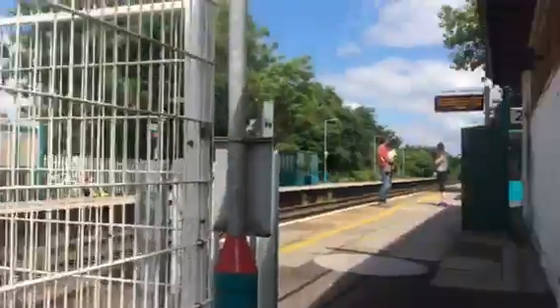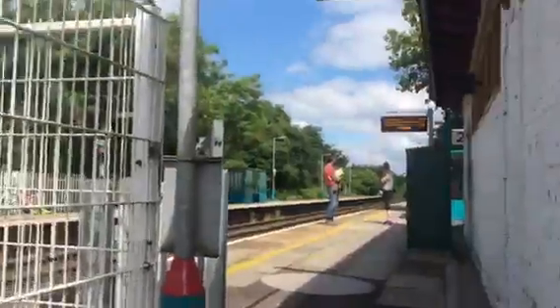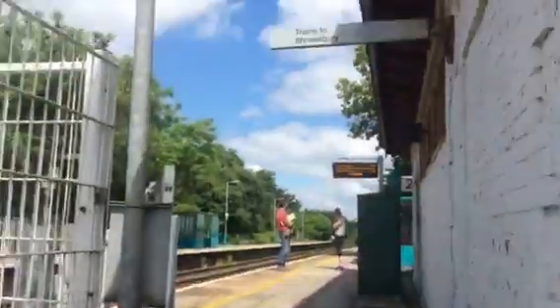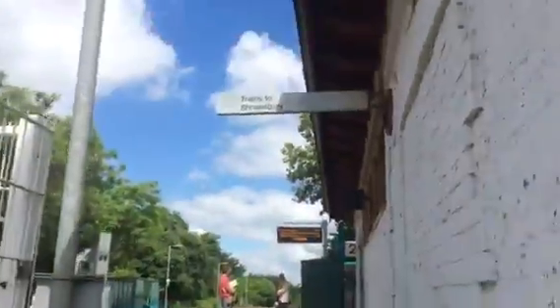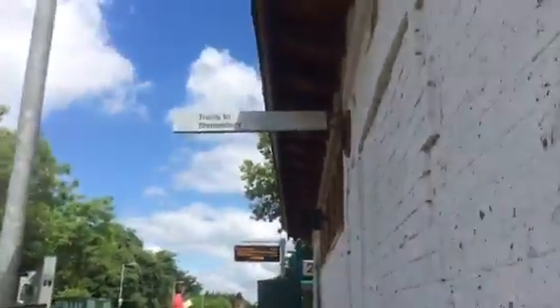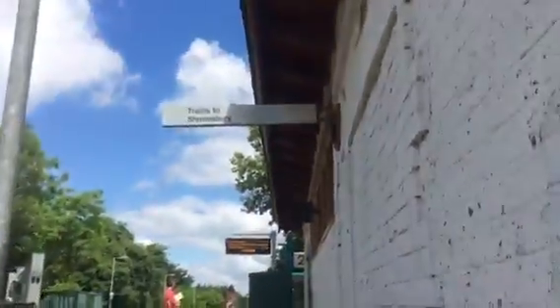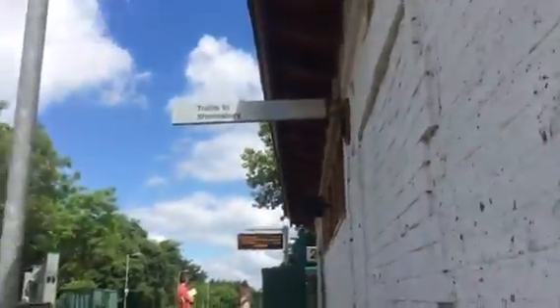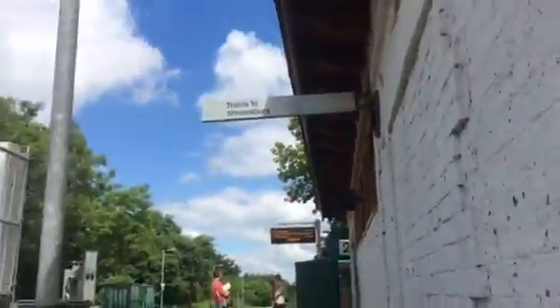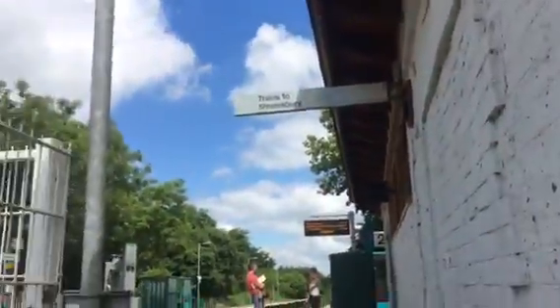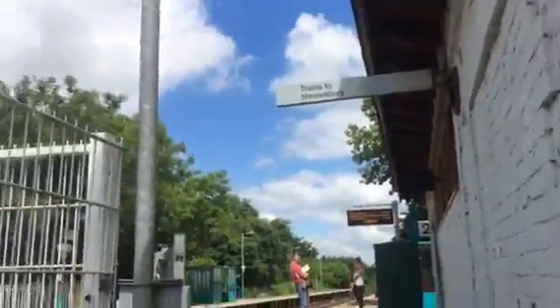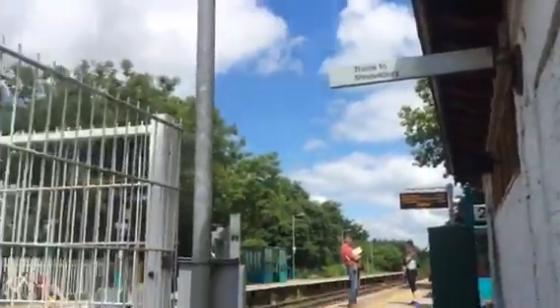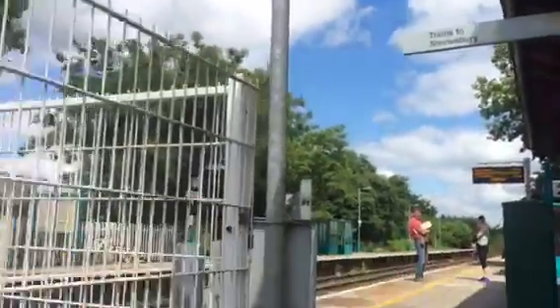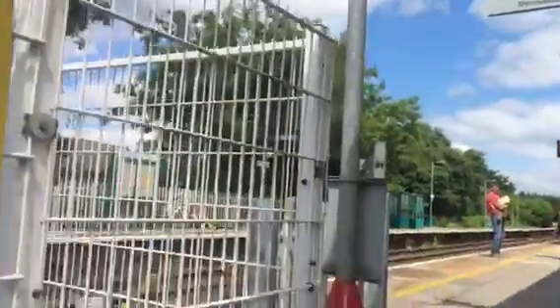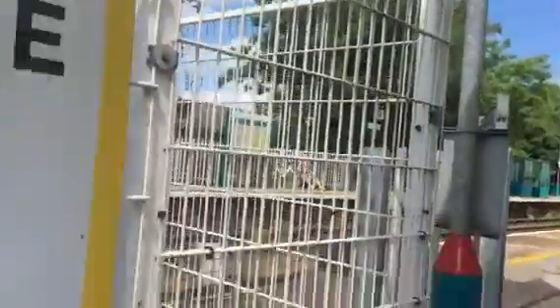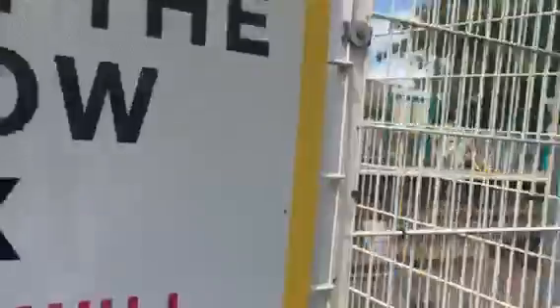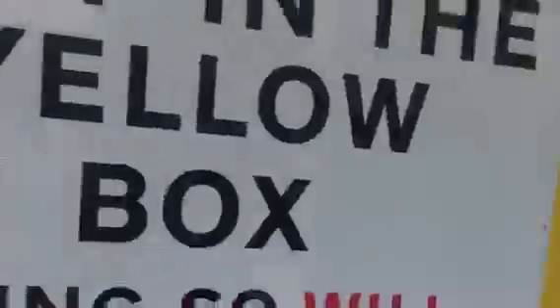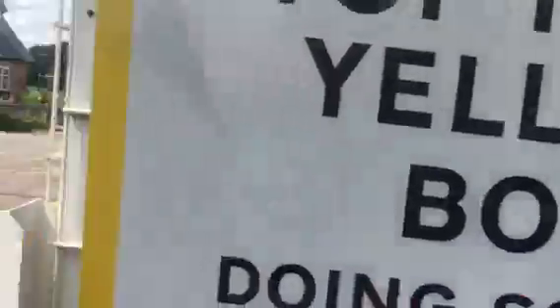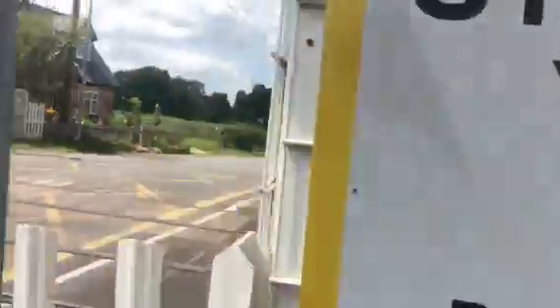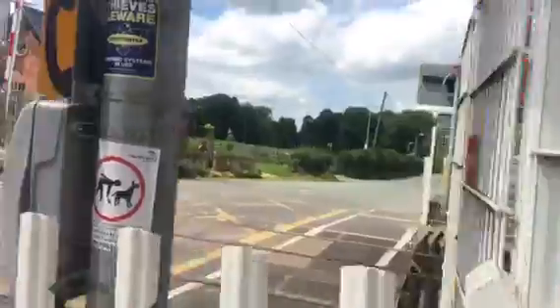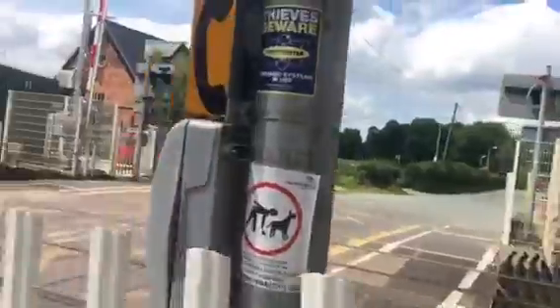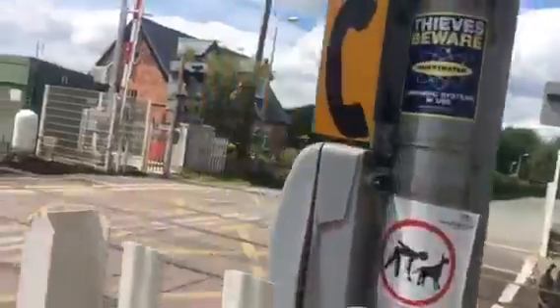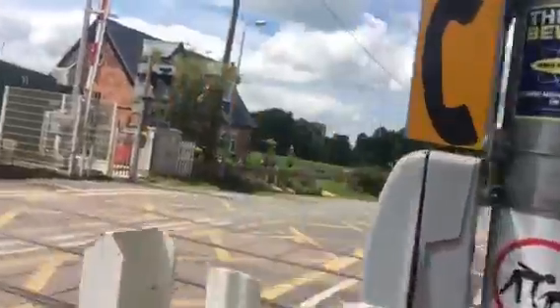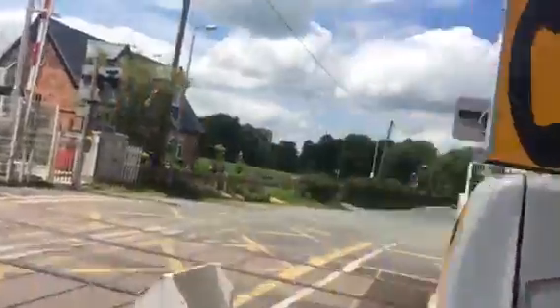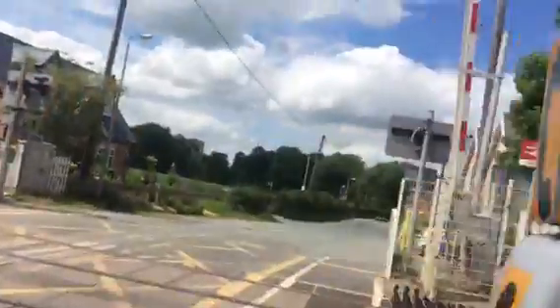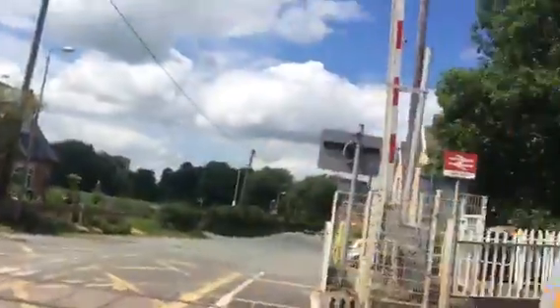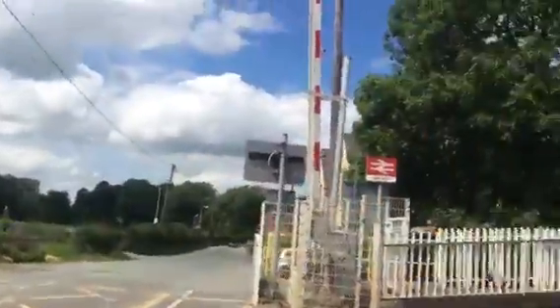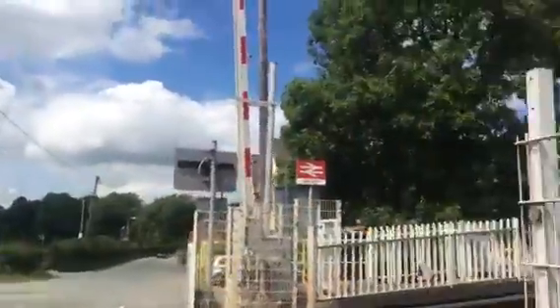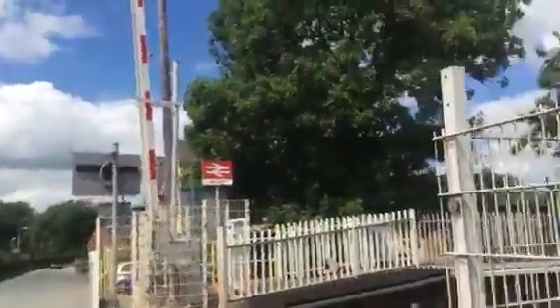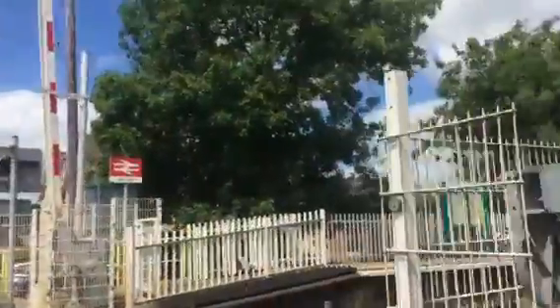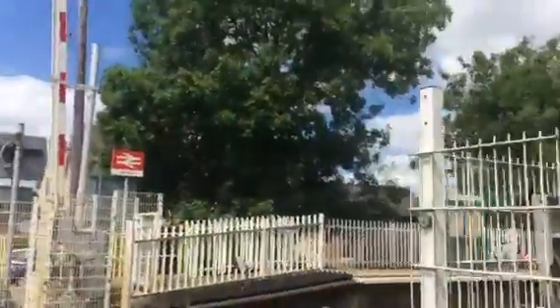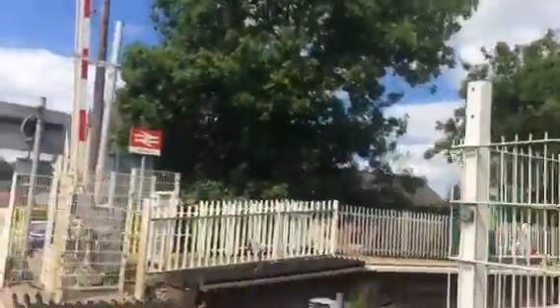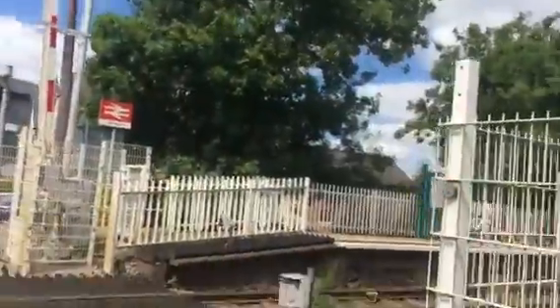It doesn't really show very well in here to be honest. There's the station there — trains to Shrewsbury. On the other side it should say trains to Crewe. Doesn't.